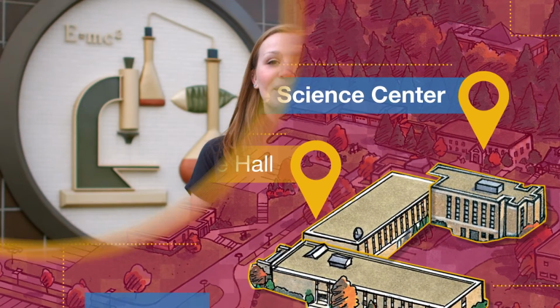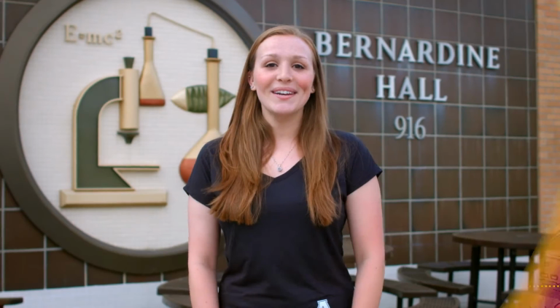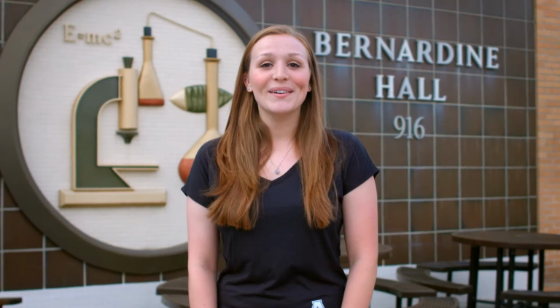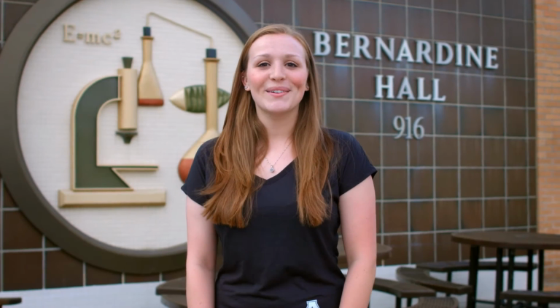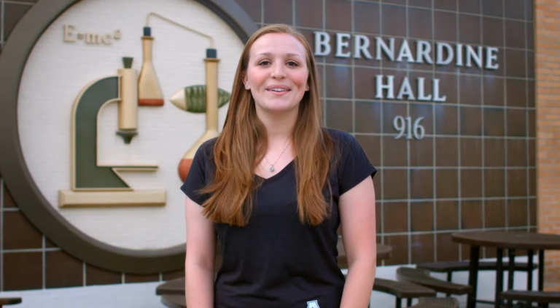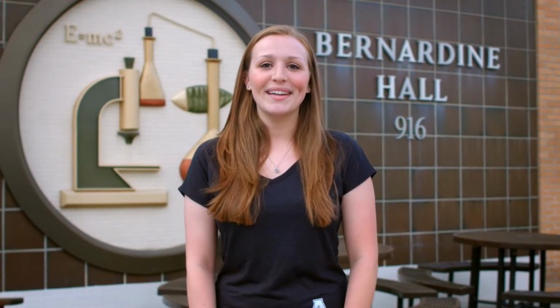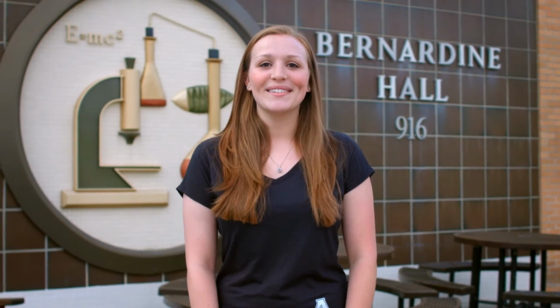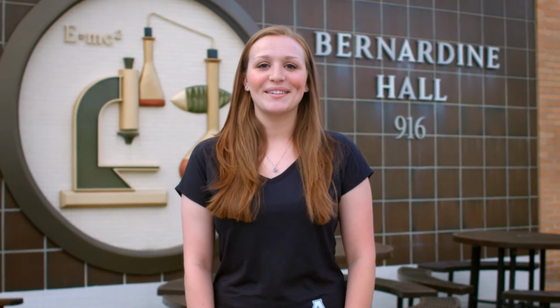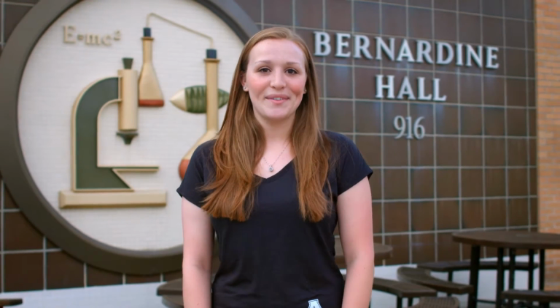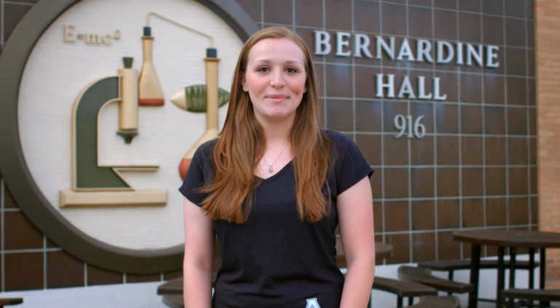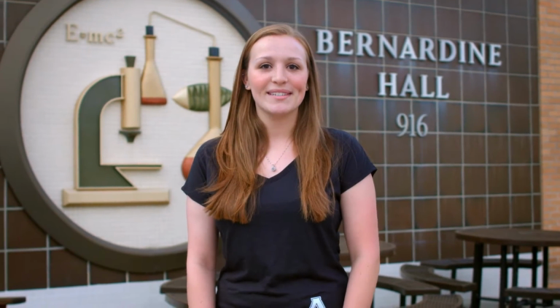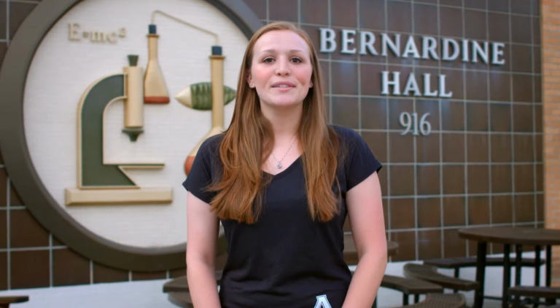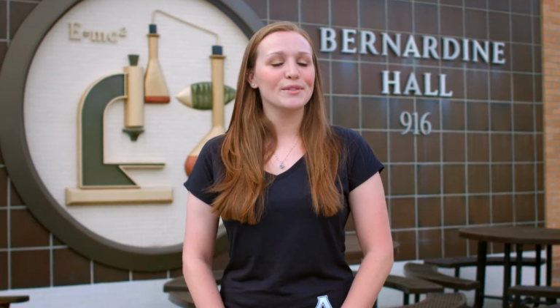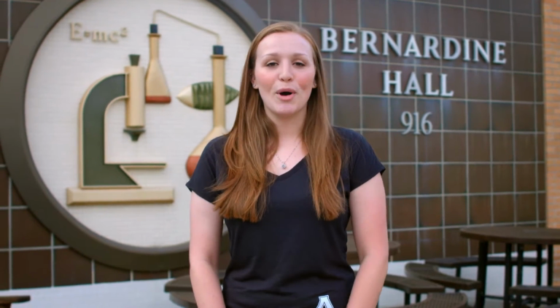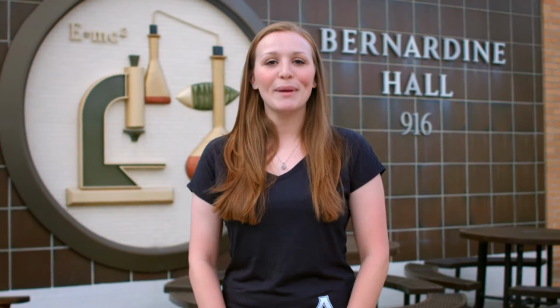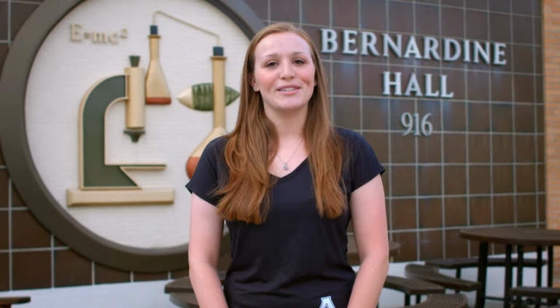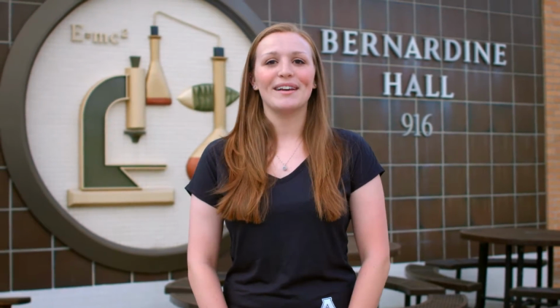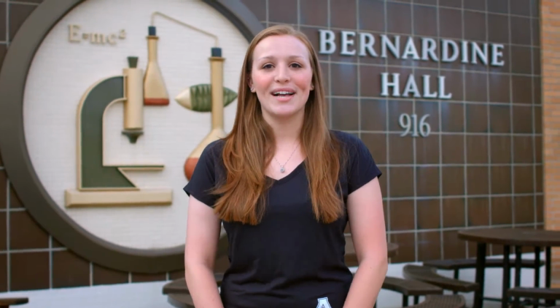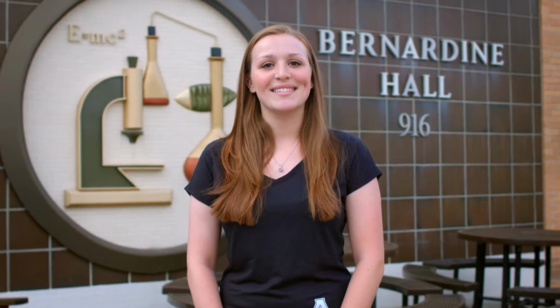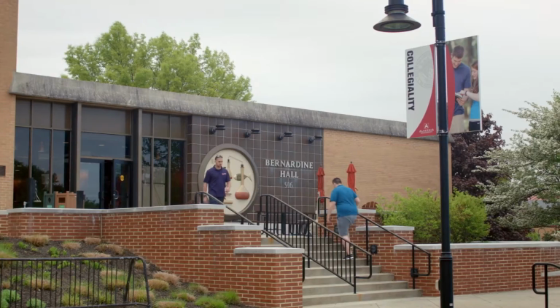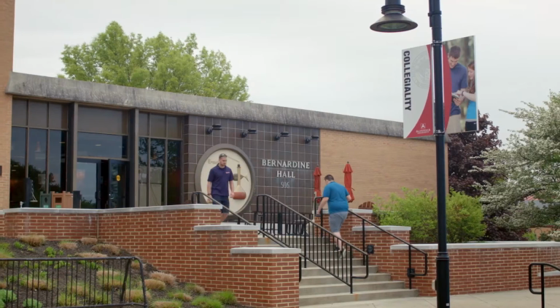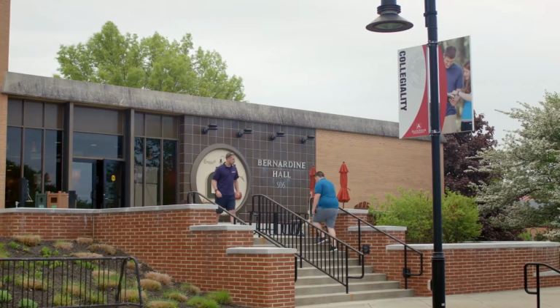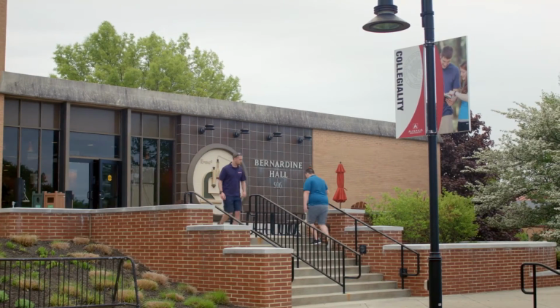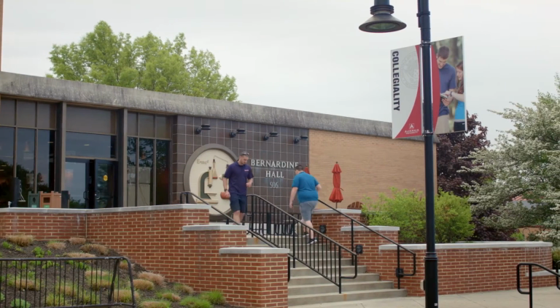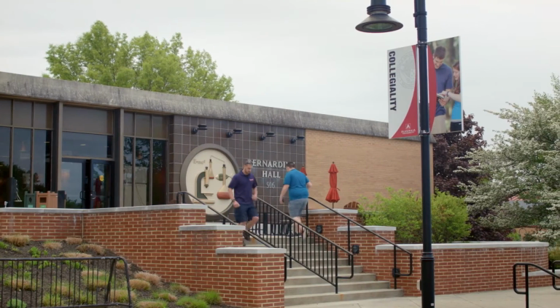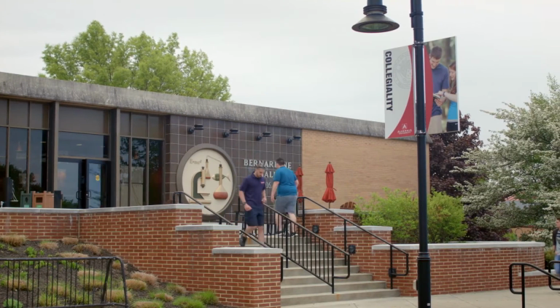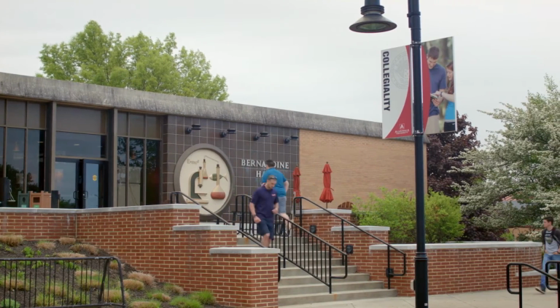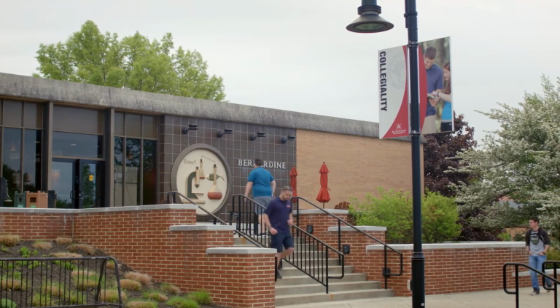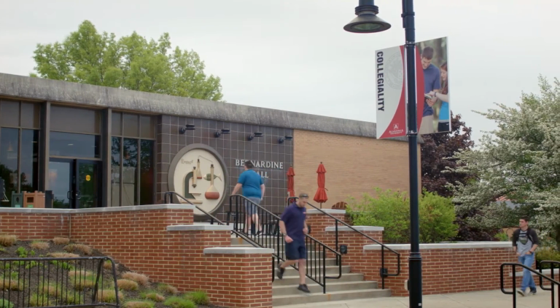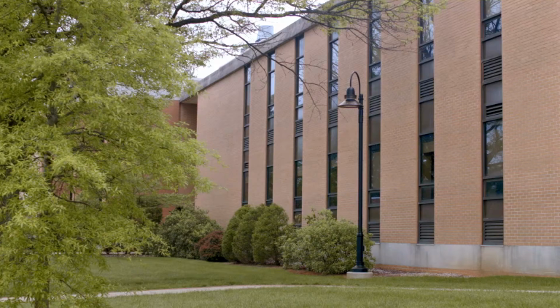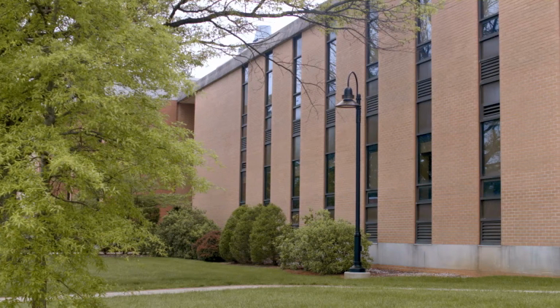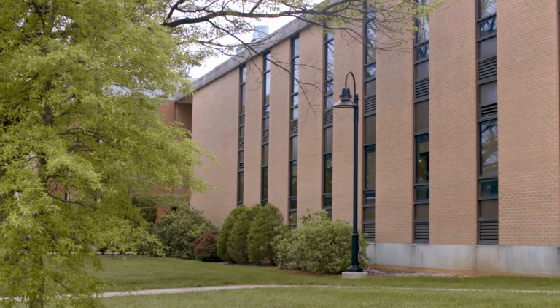Burundeen Hall is located right here in the center of campus. Students from all majors have classes in this building, but this building is used for more than just classes.